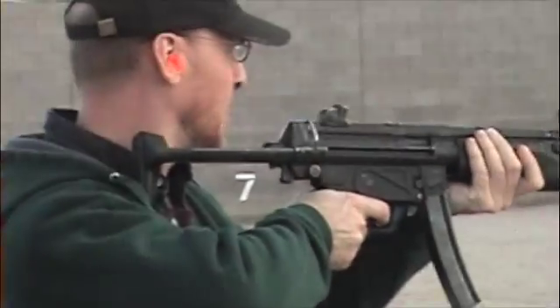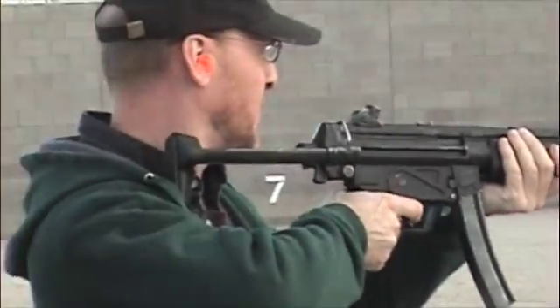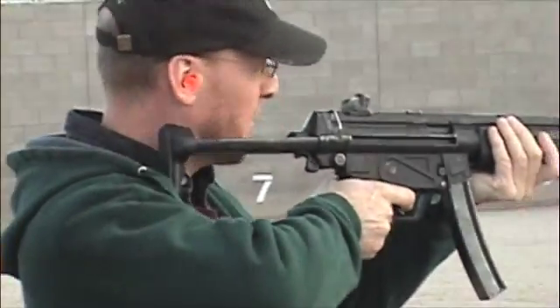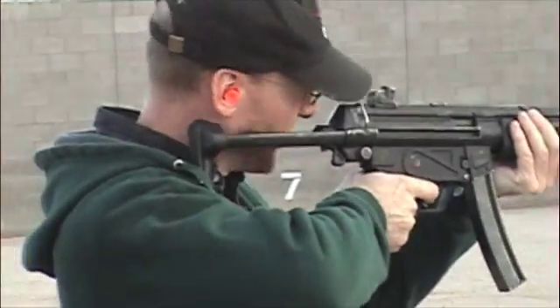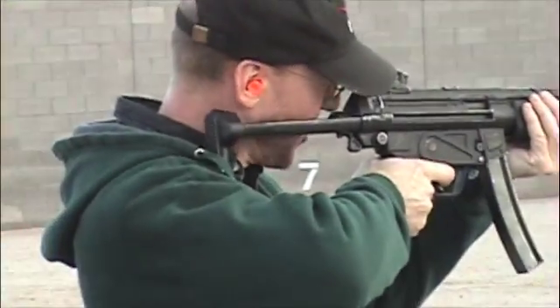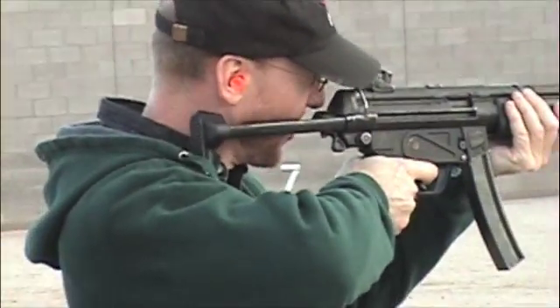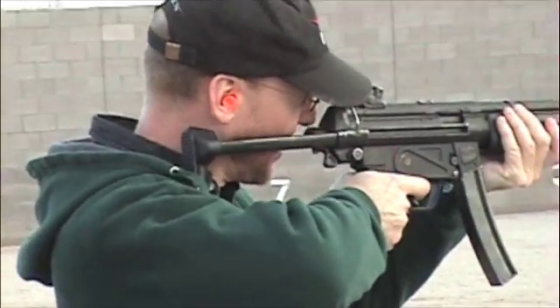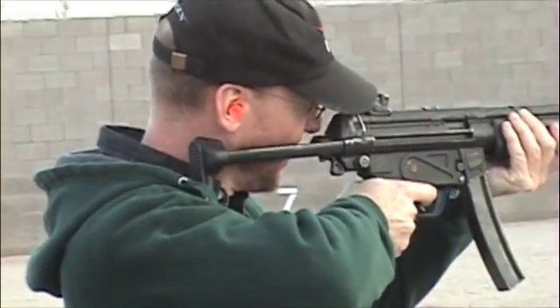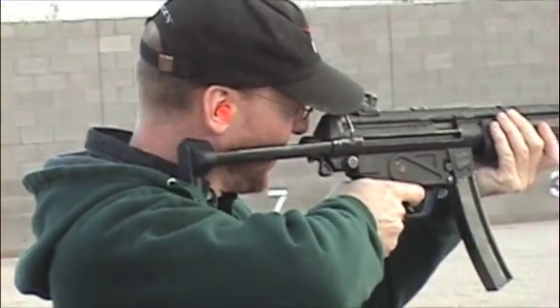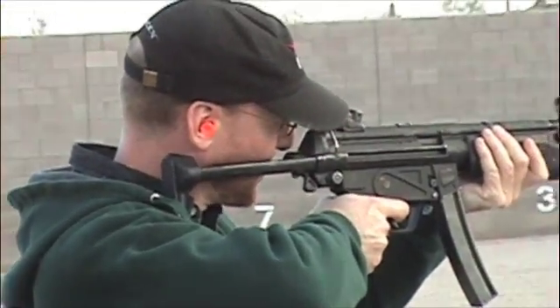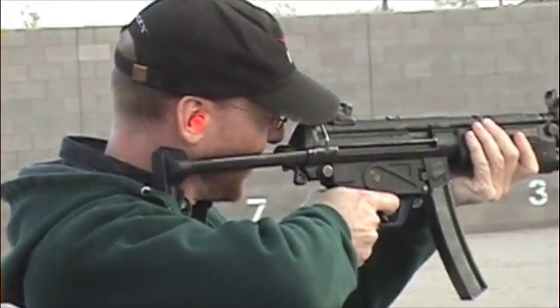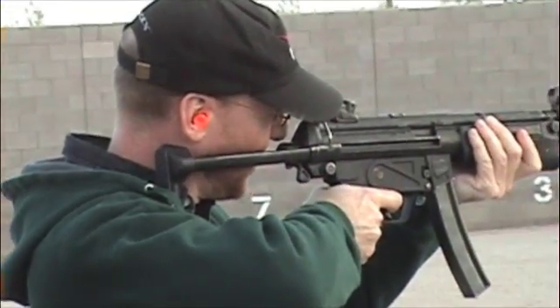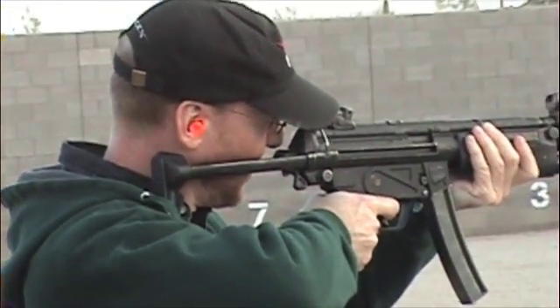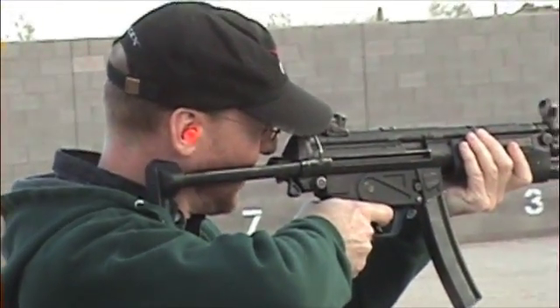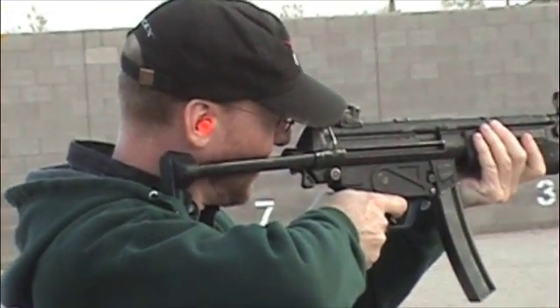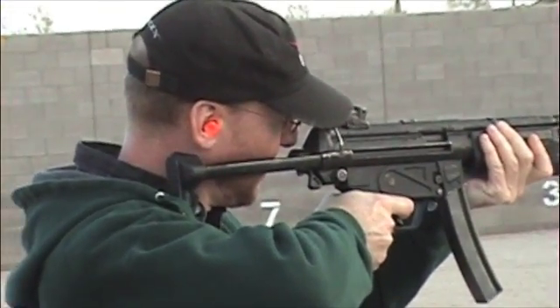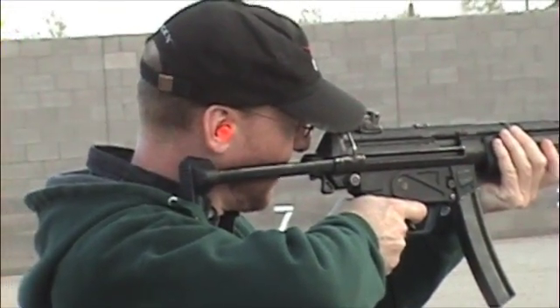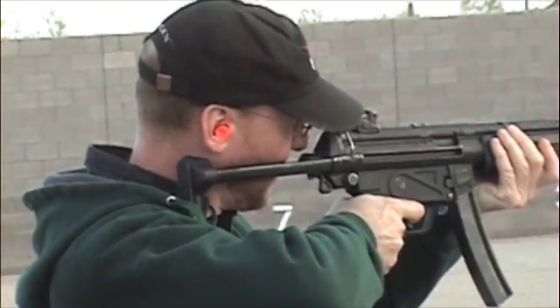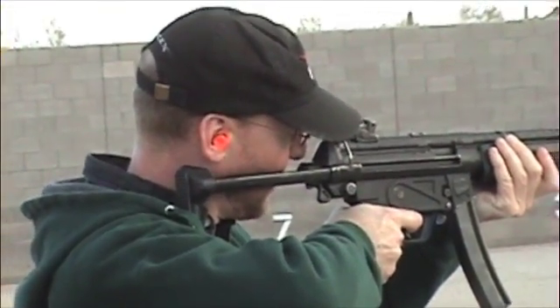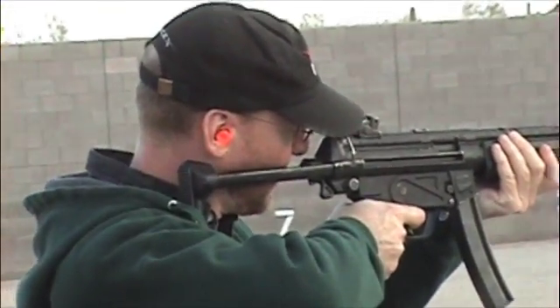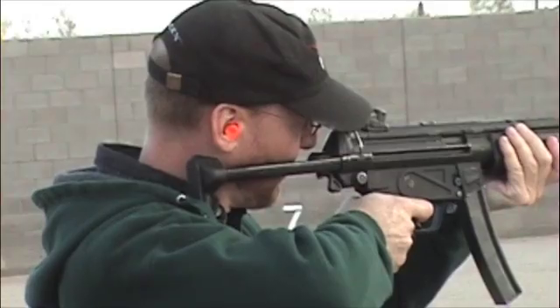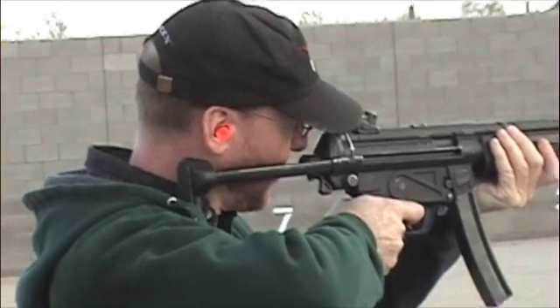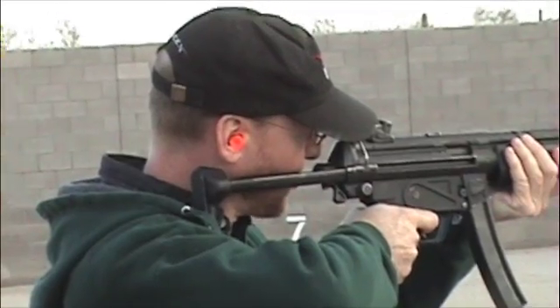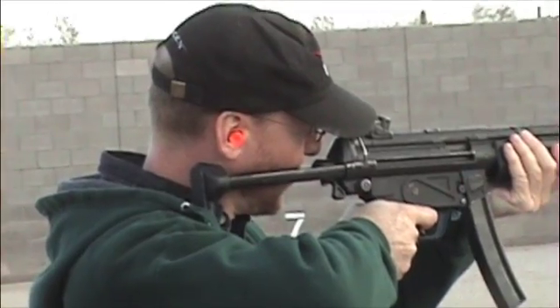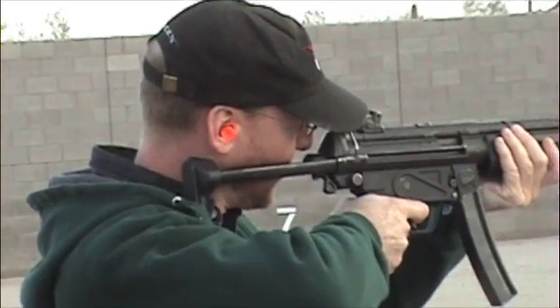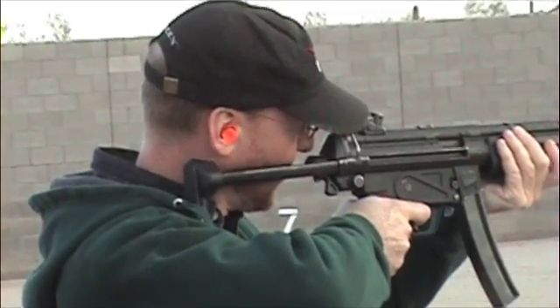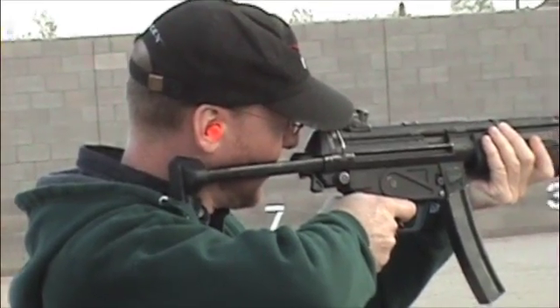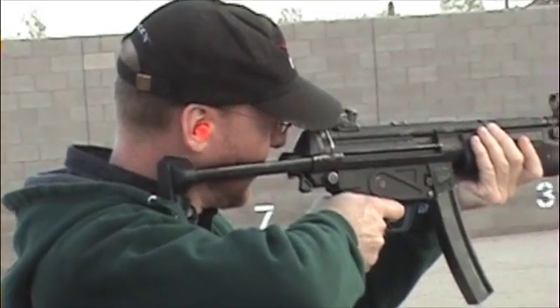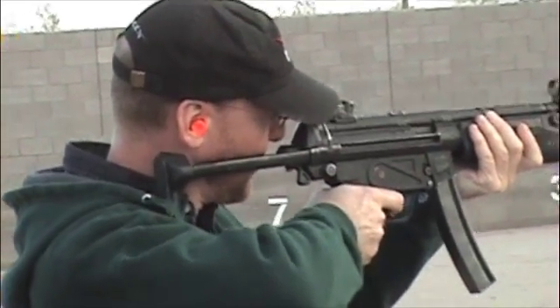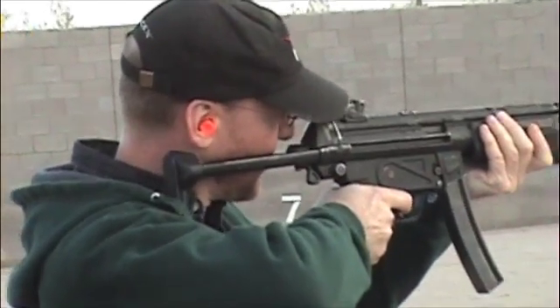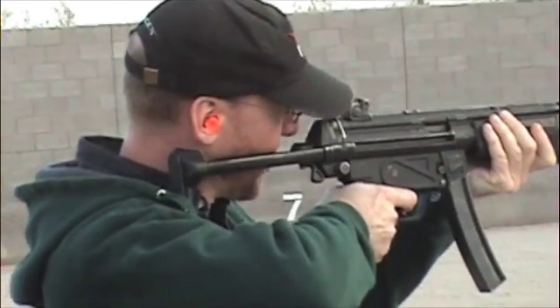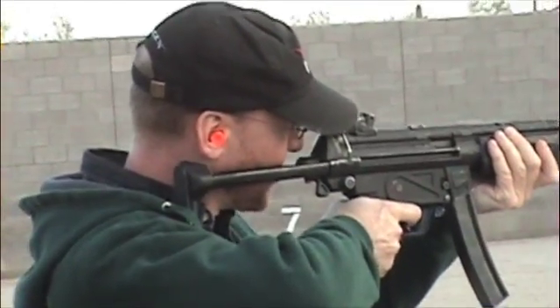Let's see if I'm at the target enough. You're shooting at the steel? Oh no, I was shooting at the...